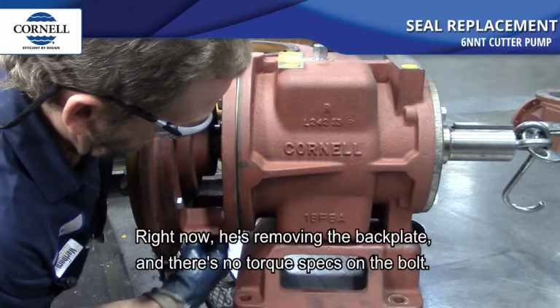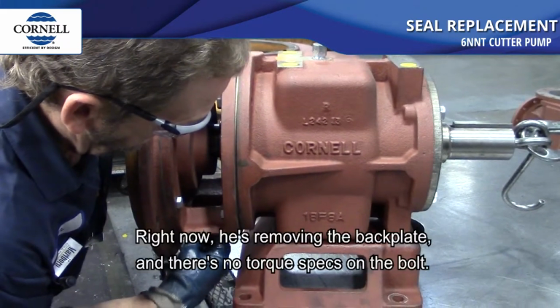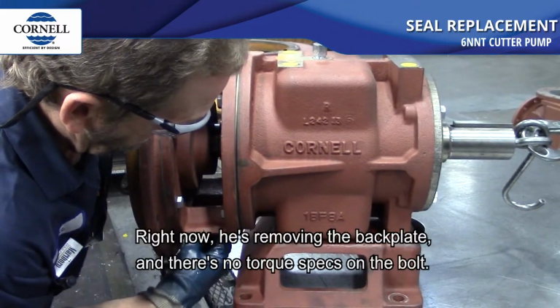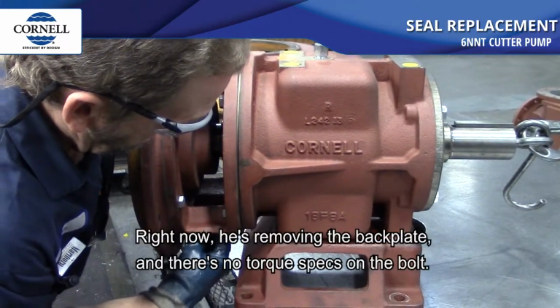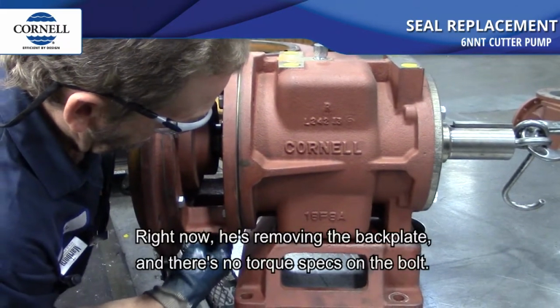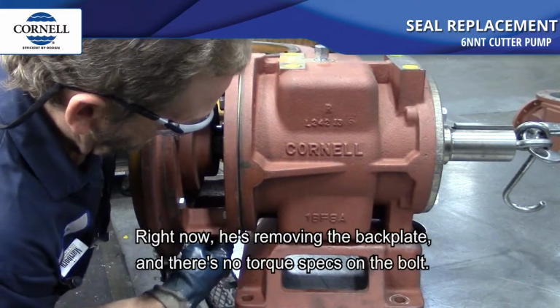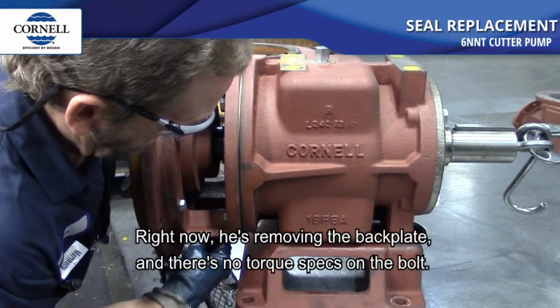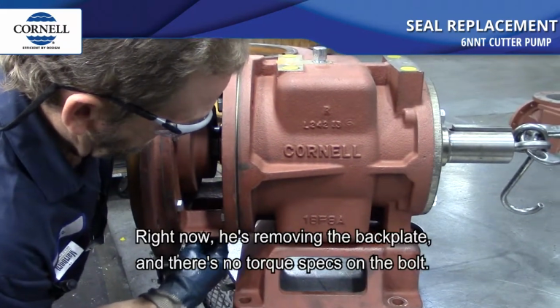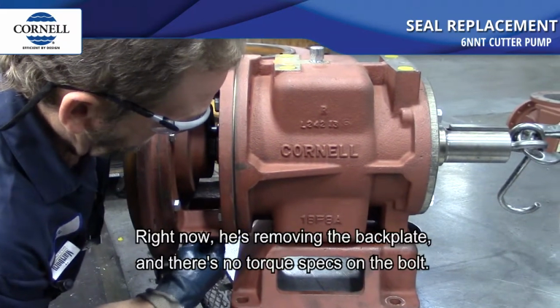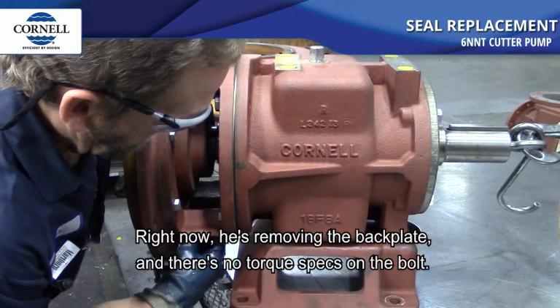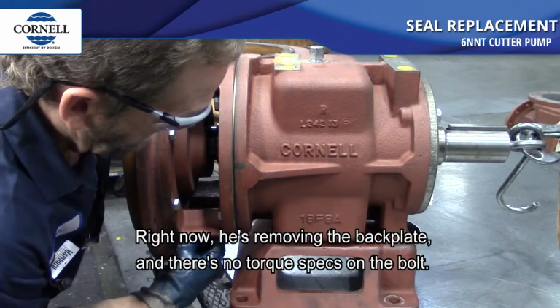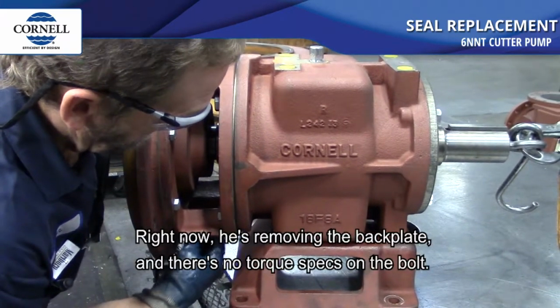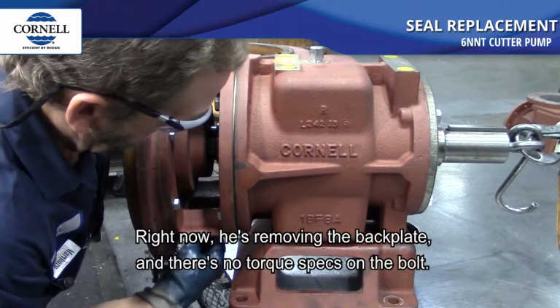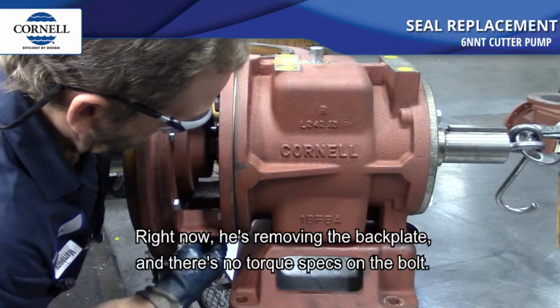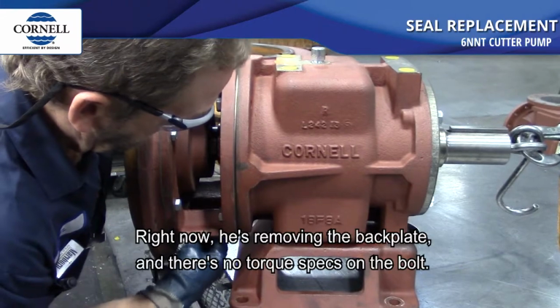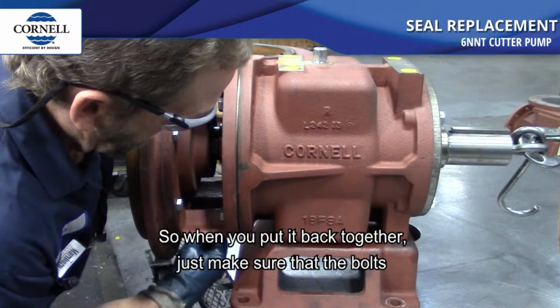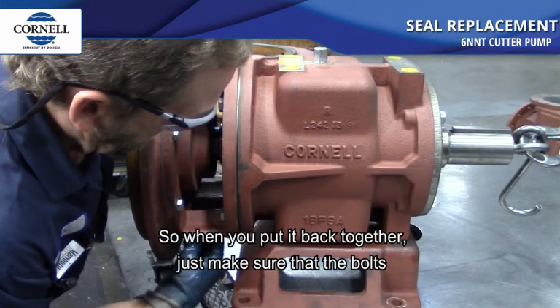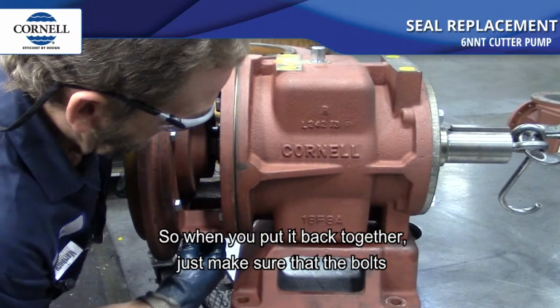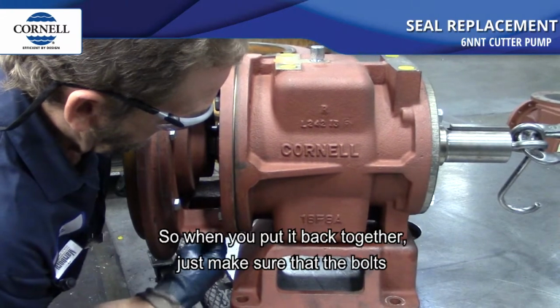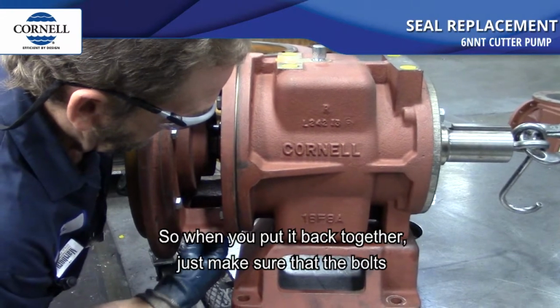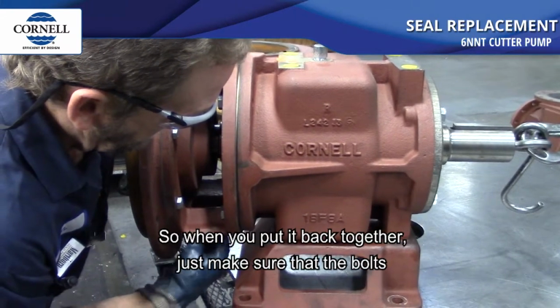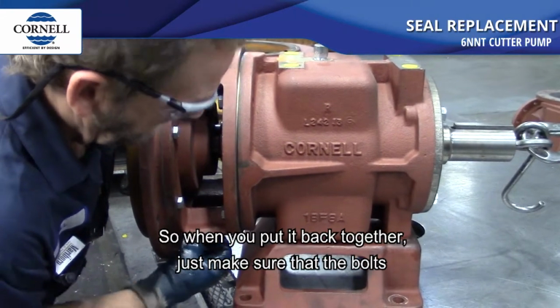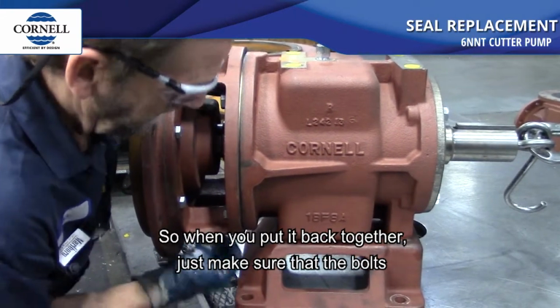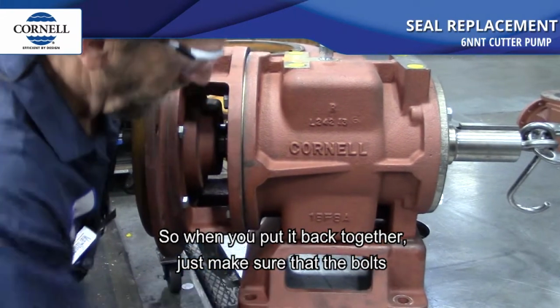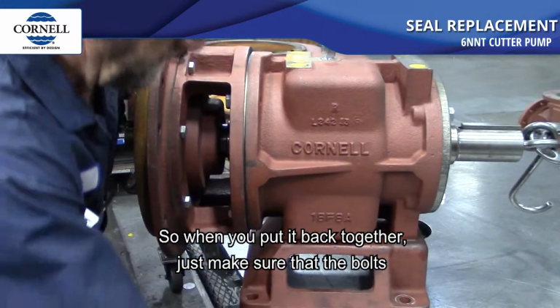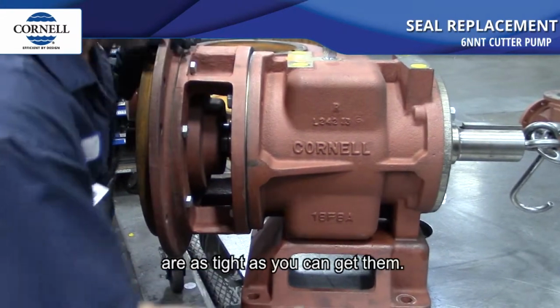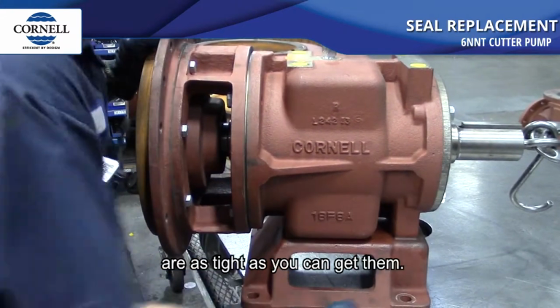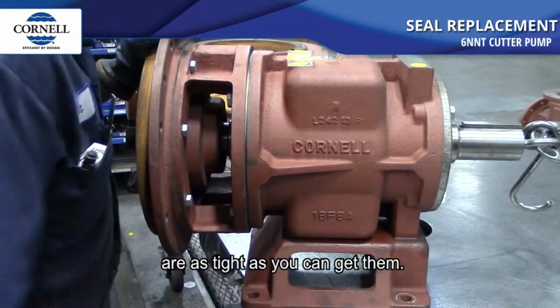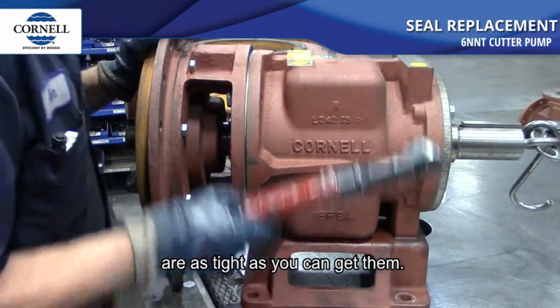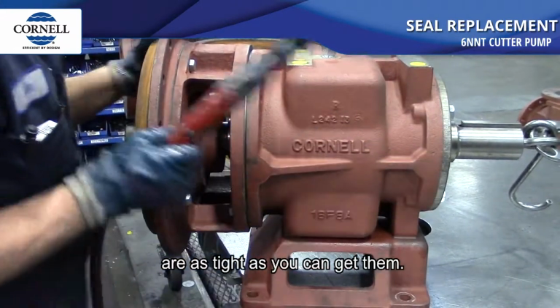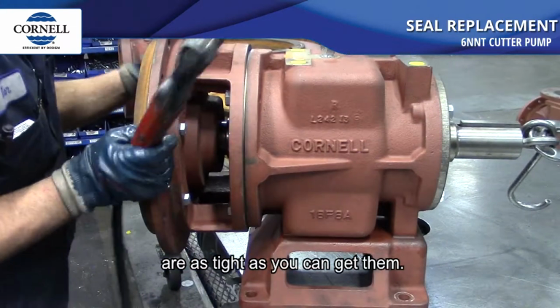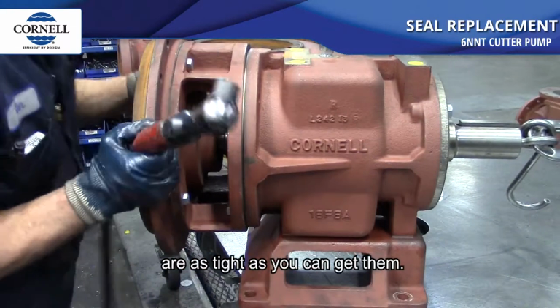Right now we're just removing the back plate — there's no torque specs on the bolts, so when you put it back together just make sure the bolts are as tight as you can get them.